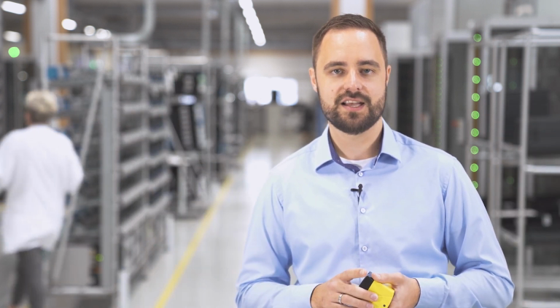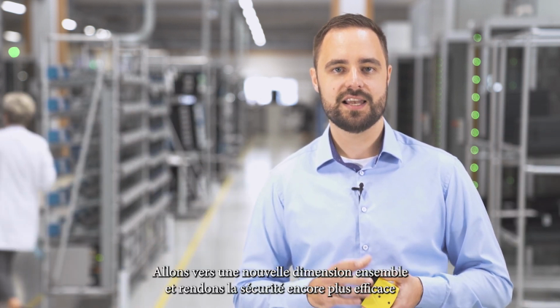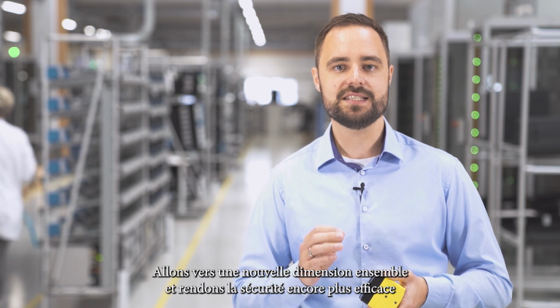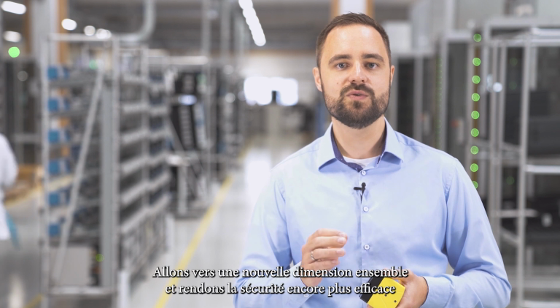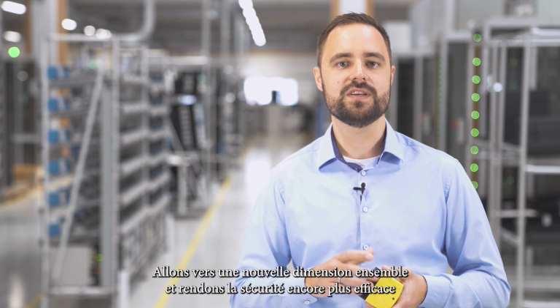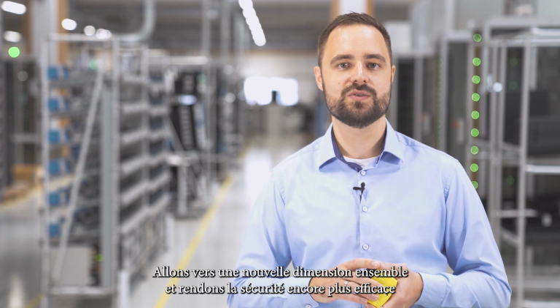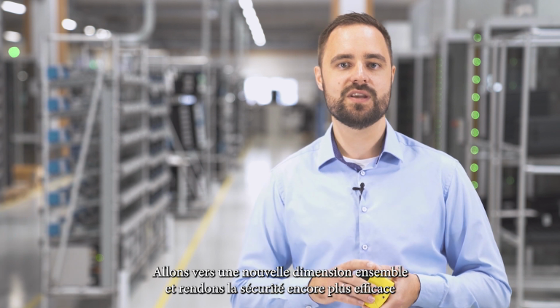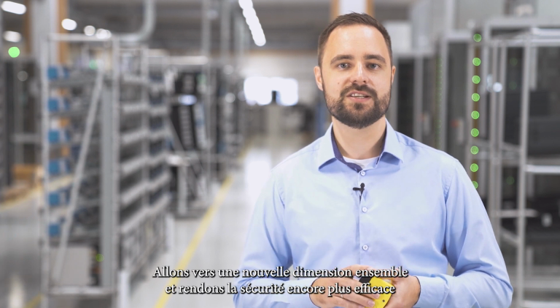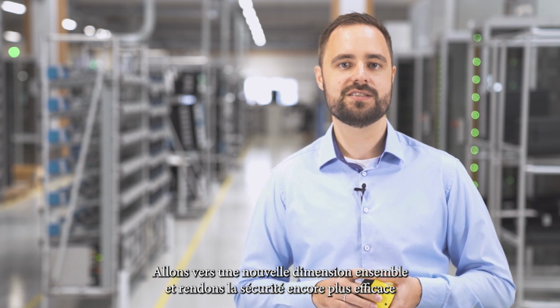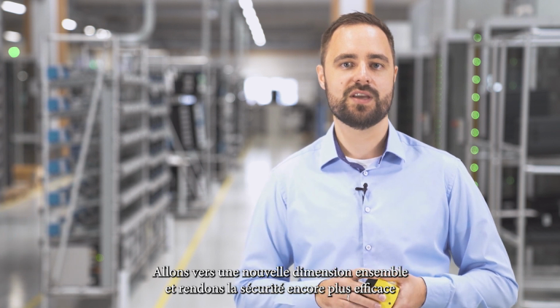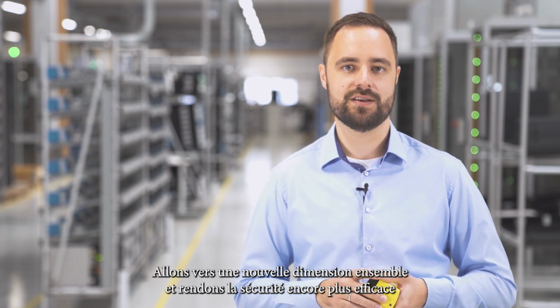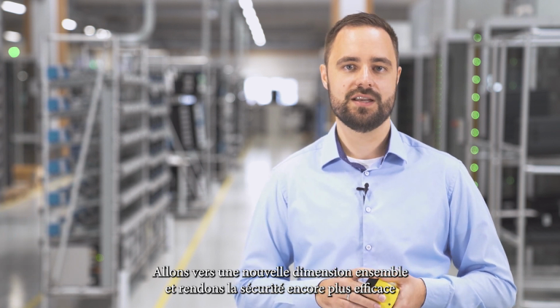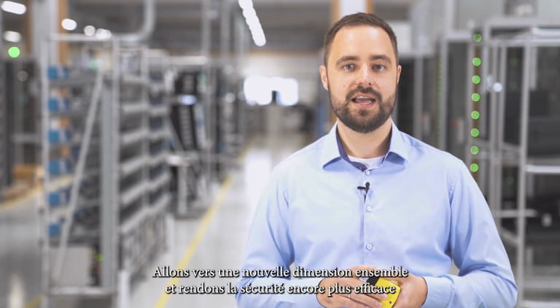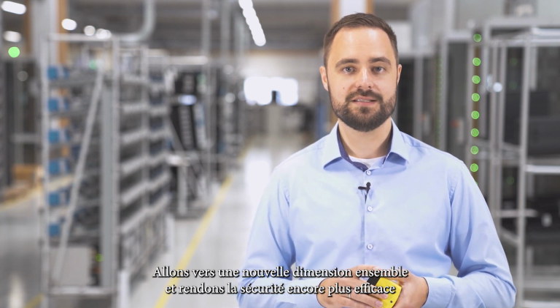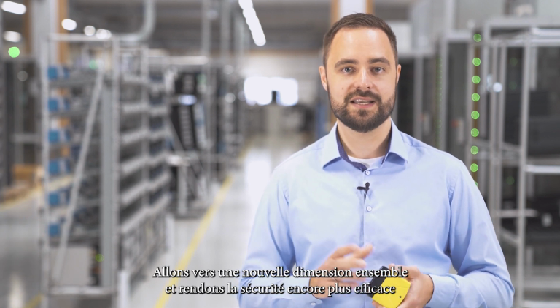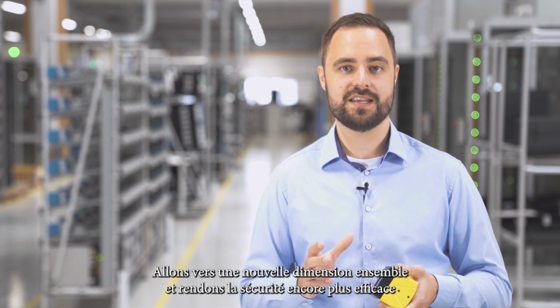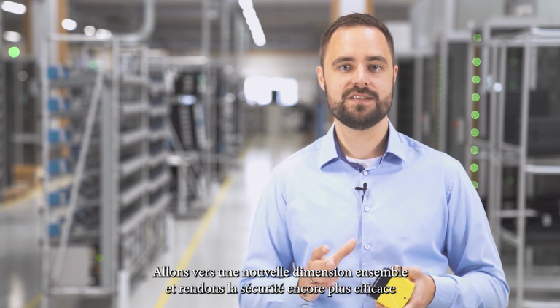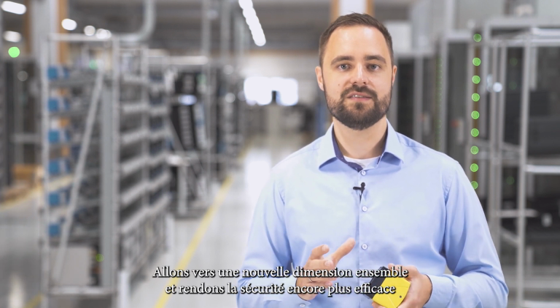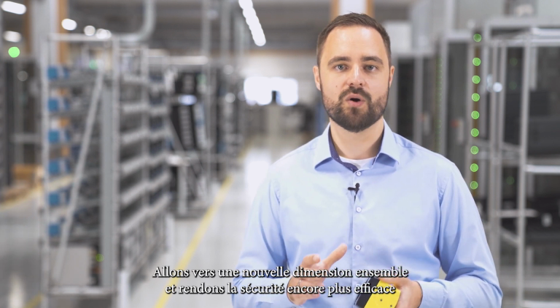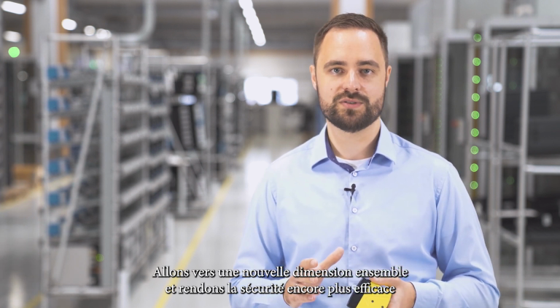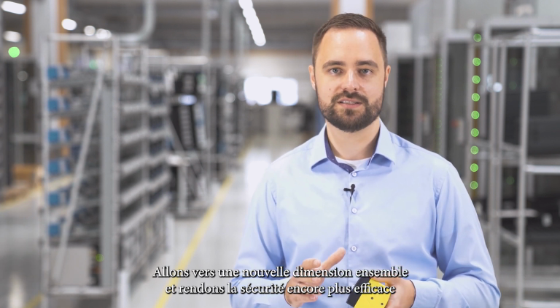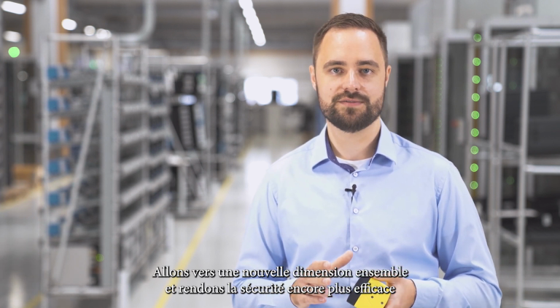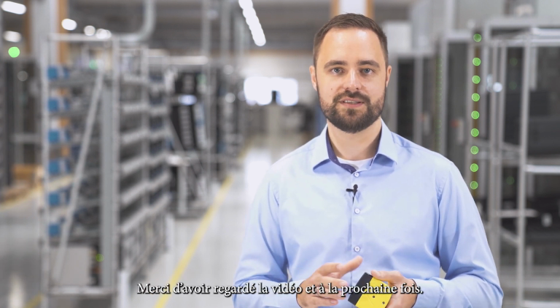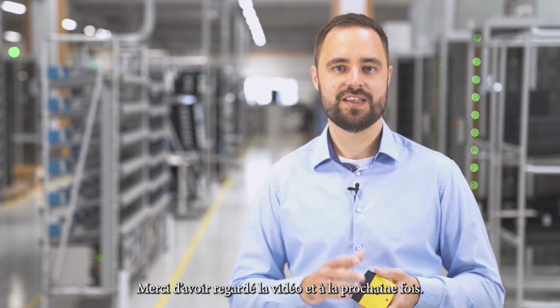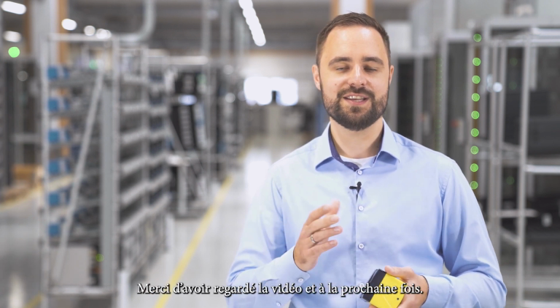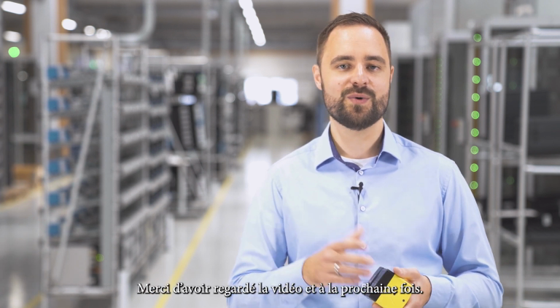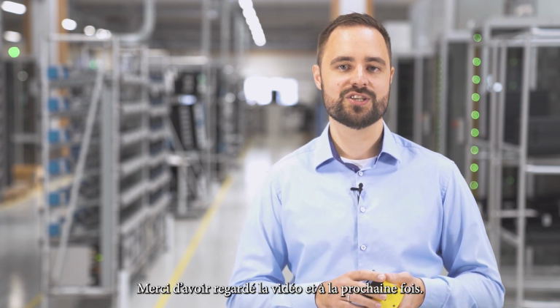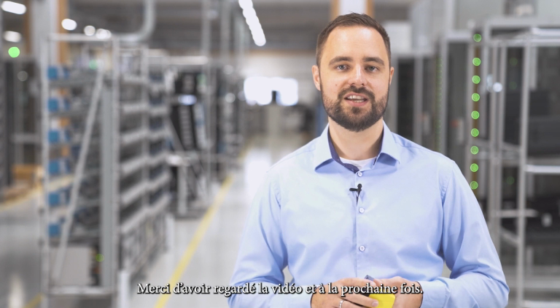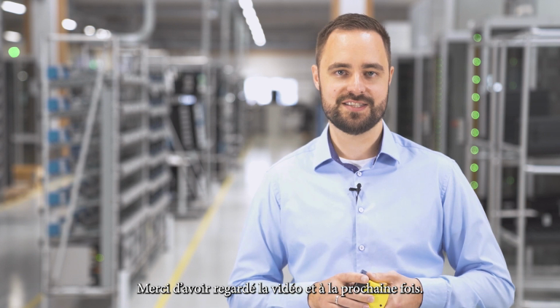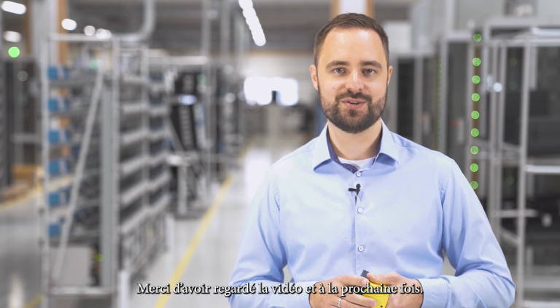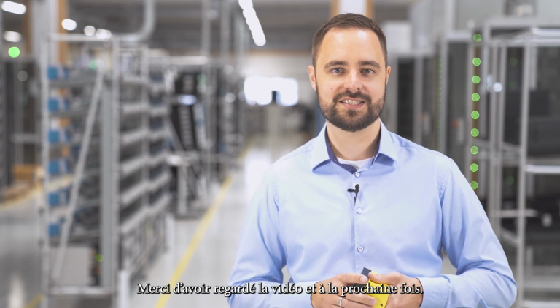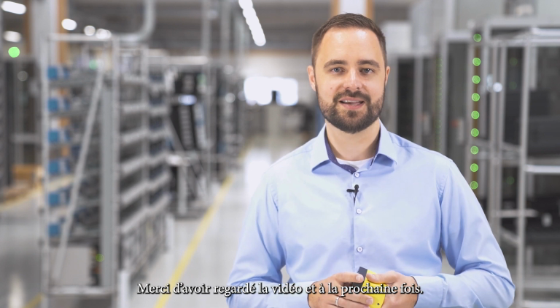Let's move into new dimensions together and make safety even more productive. Thanks for watching and see you next time!